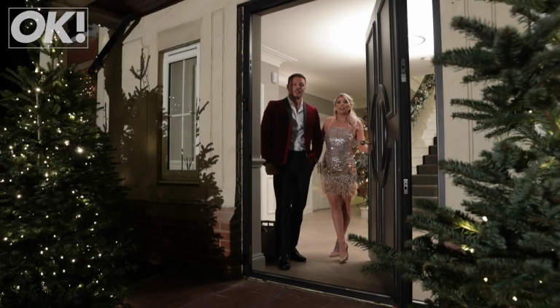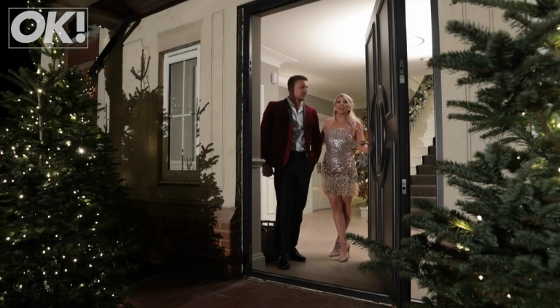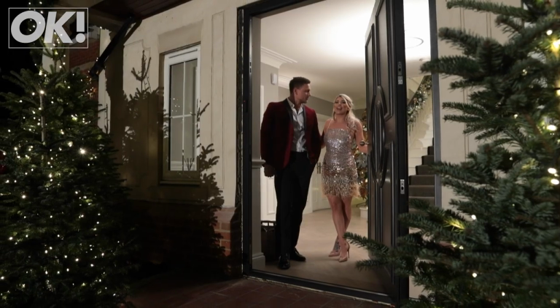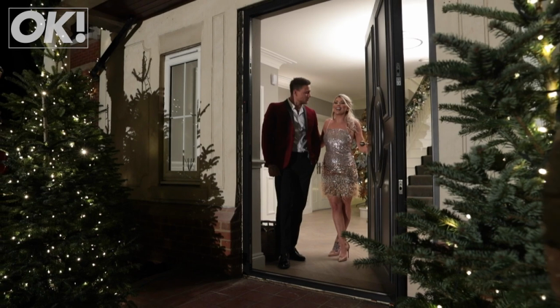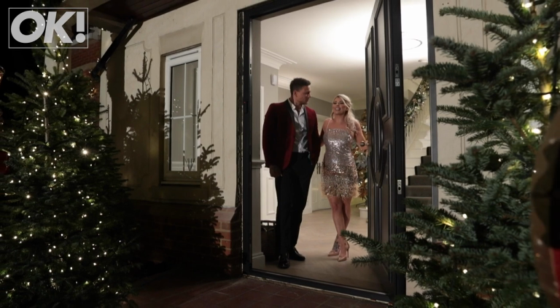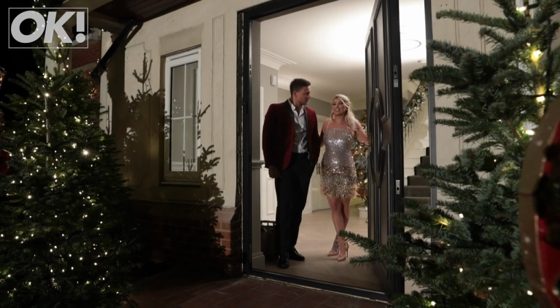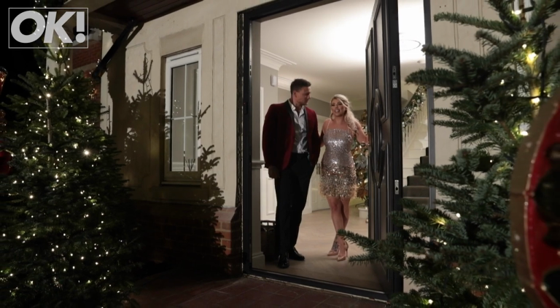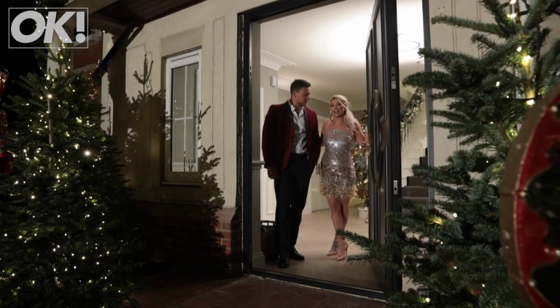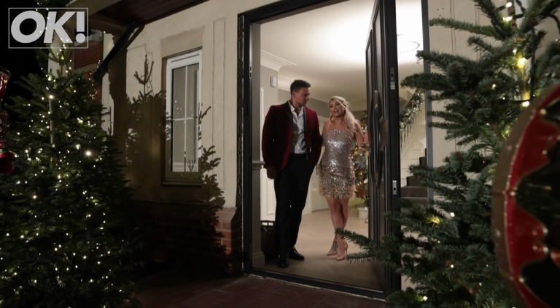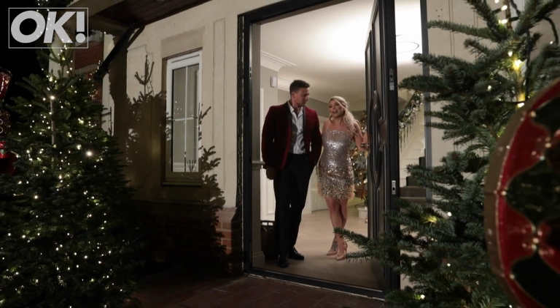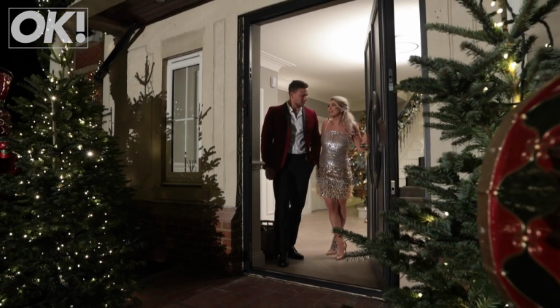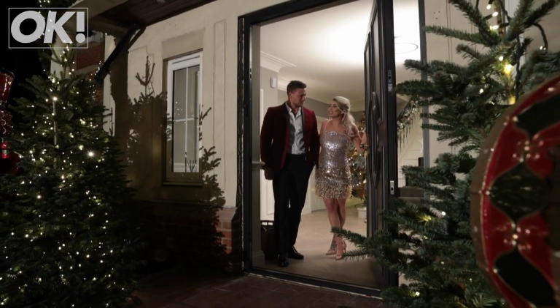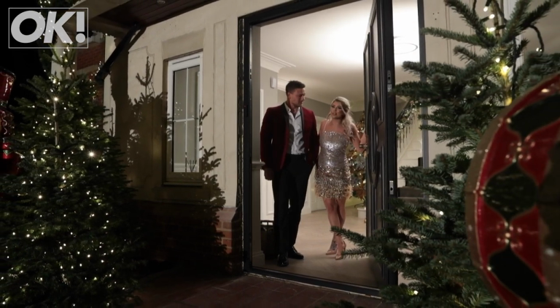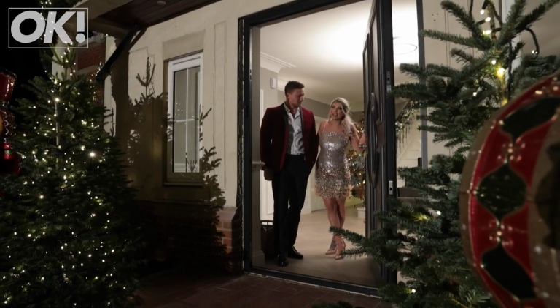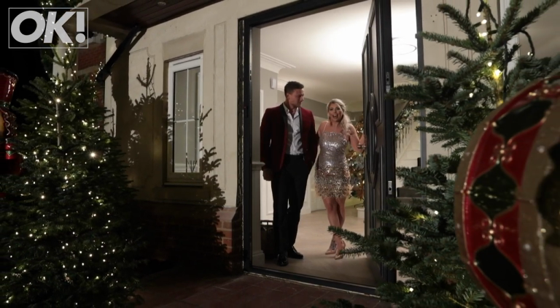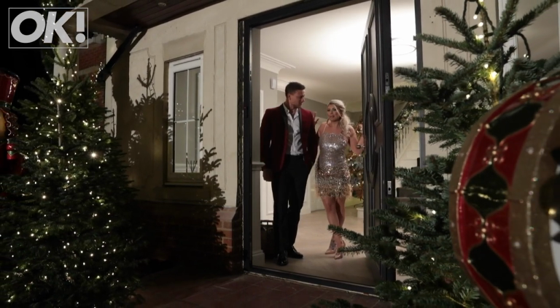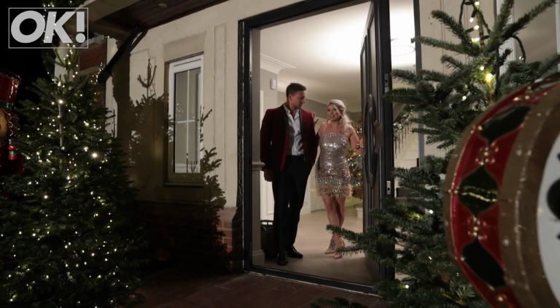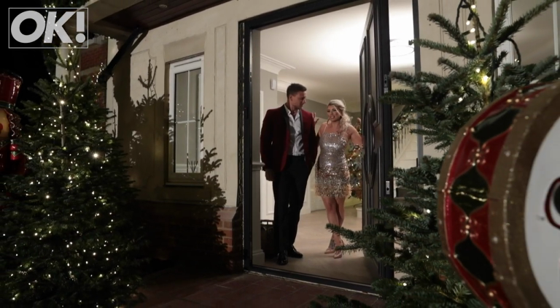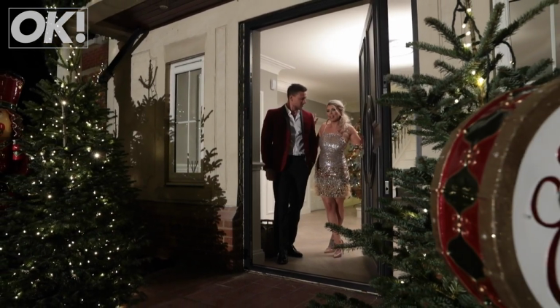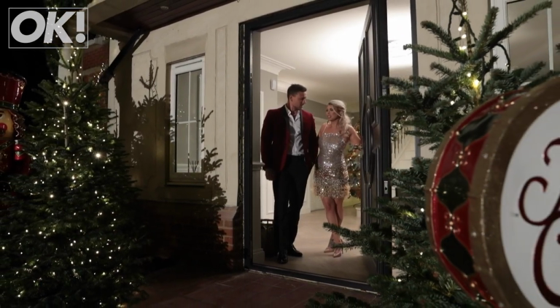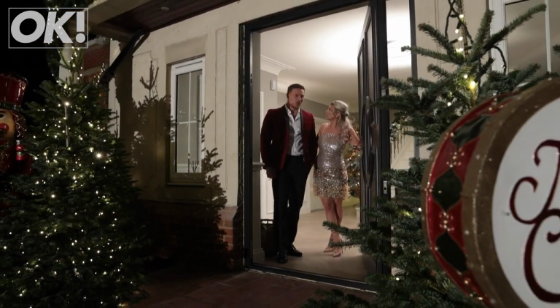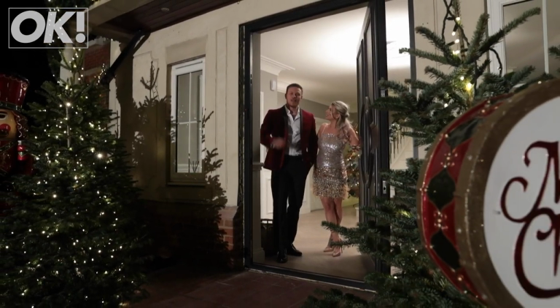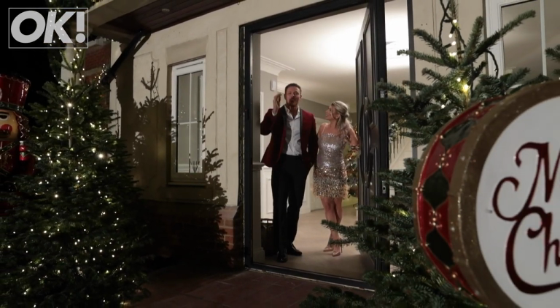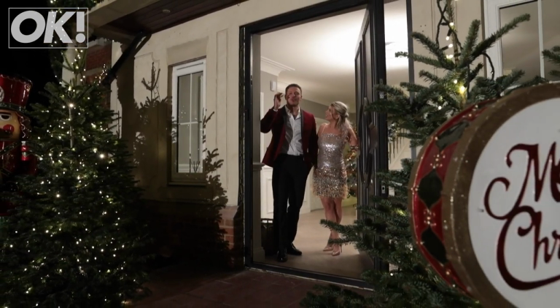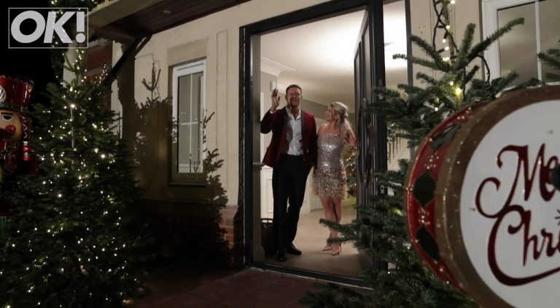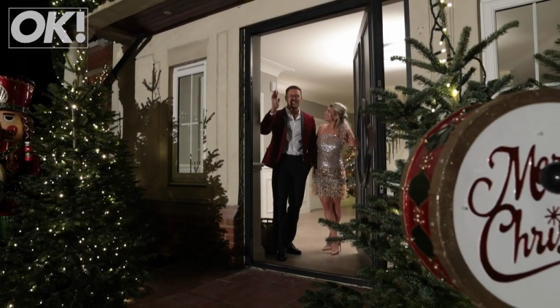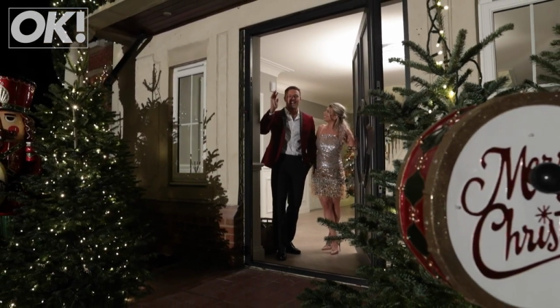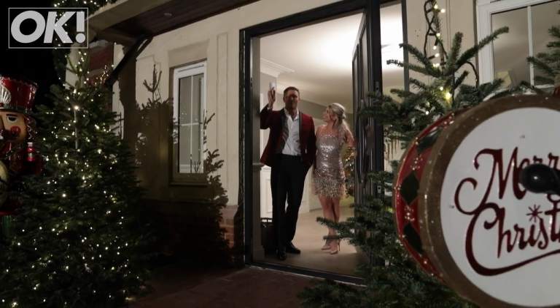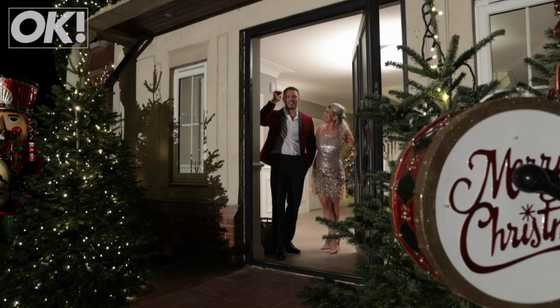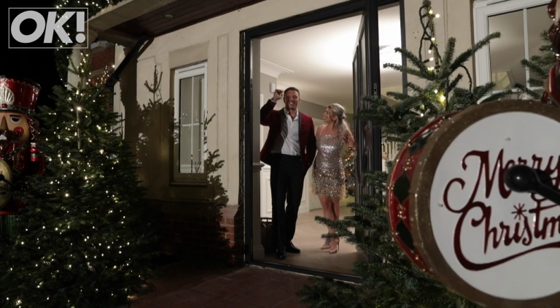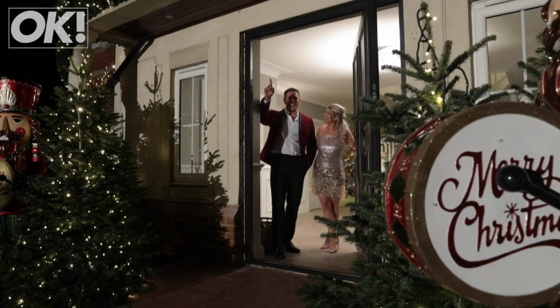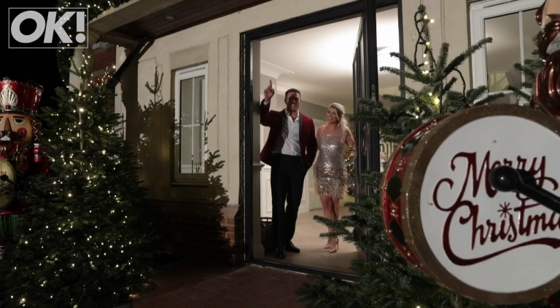Right guys, I think you've seen enough. I hope you've enjoyed it. Have a Merry Christmas. We're going to order a pizza — right now, get out.